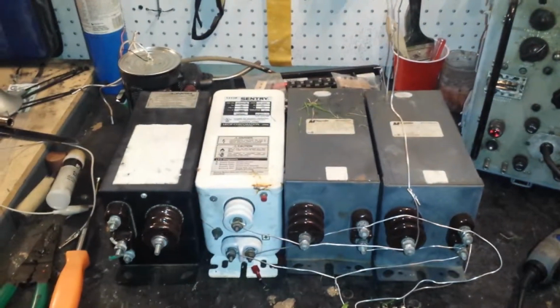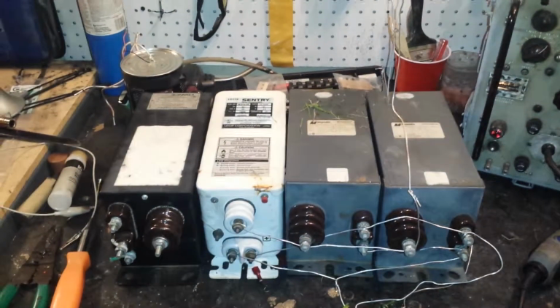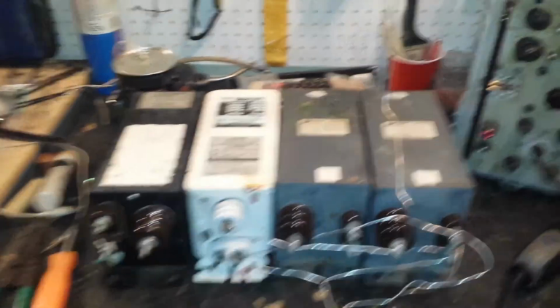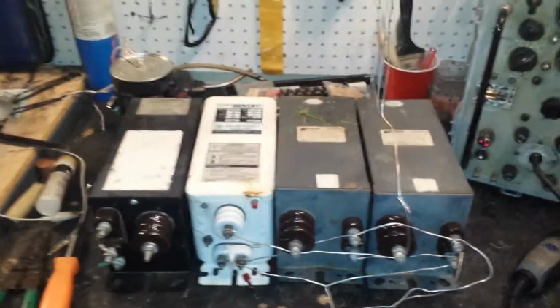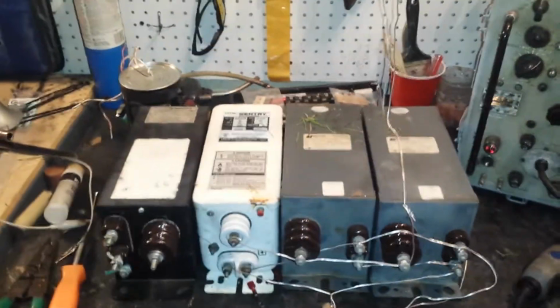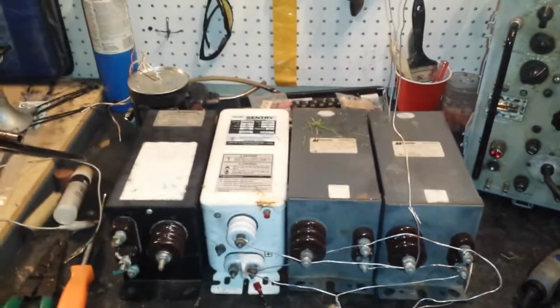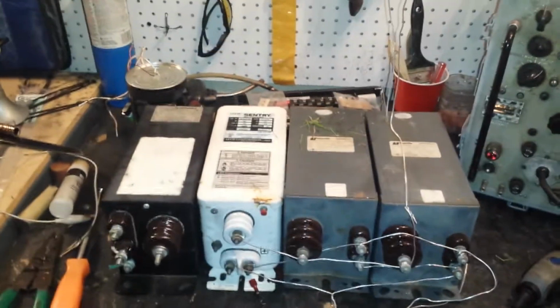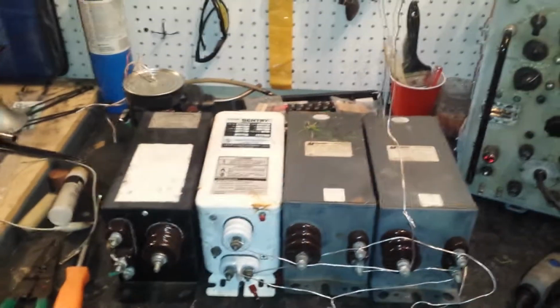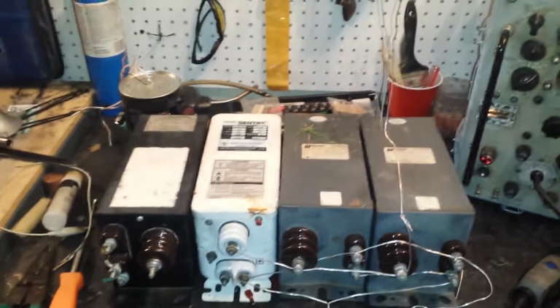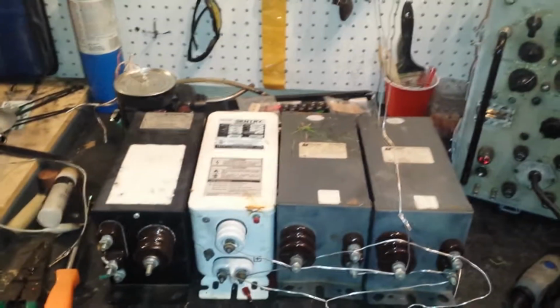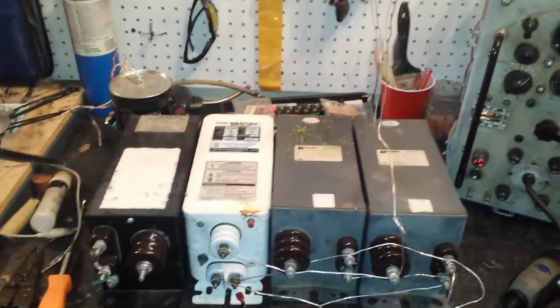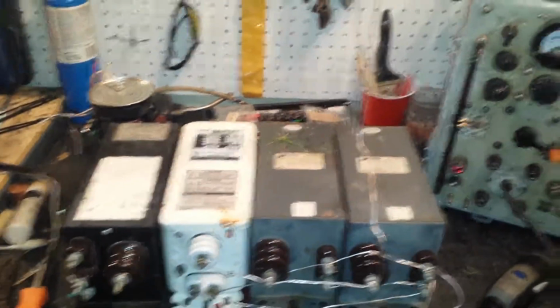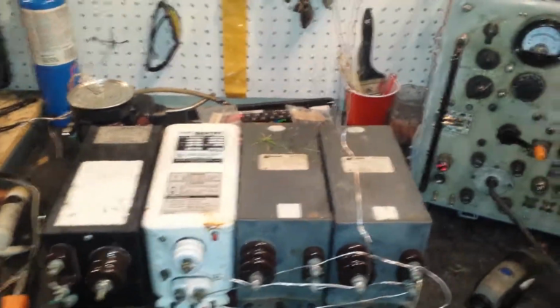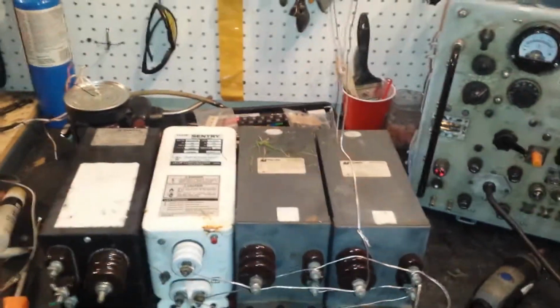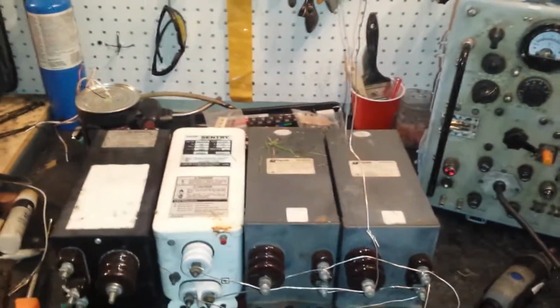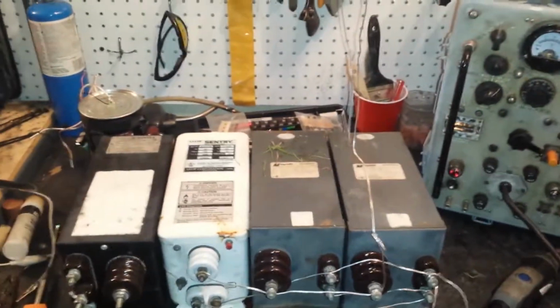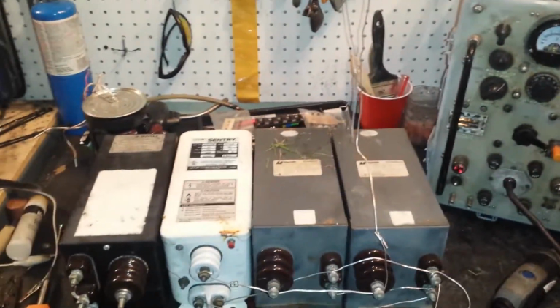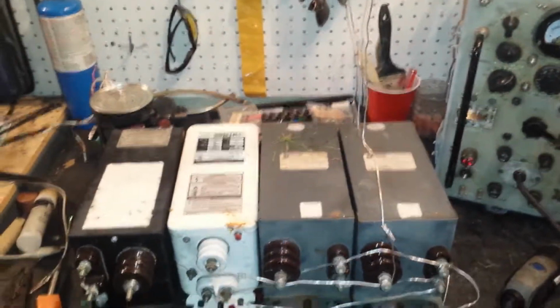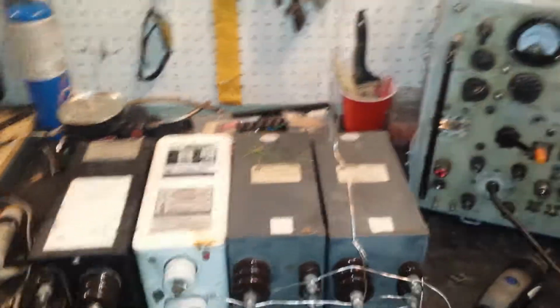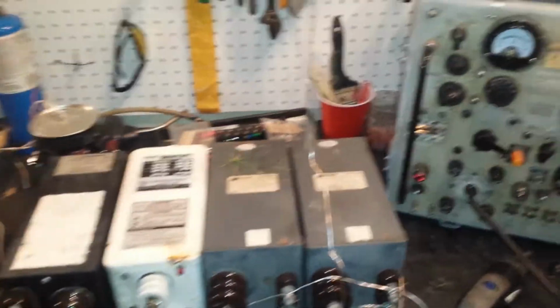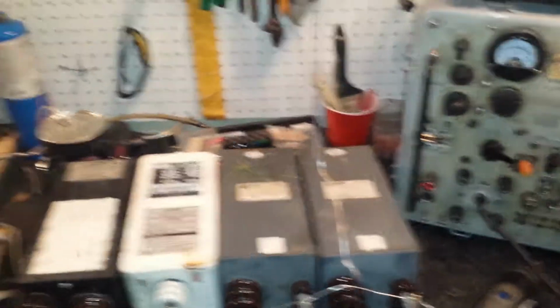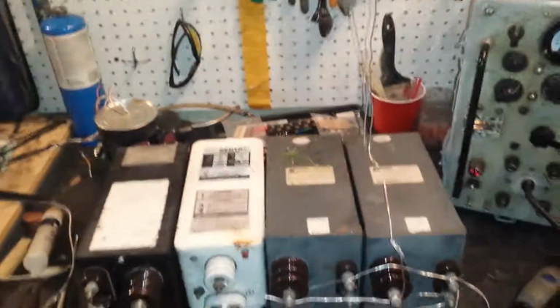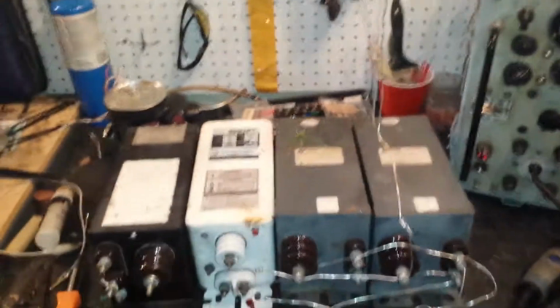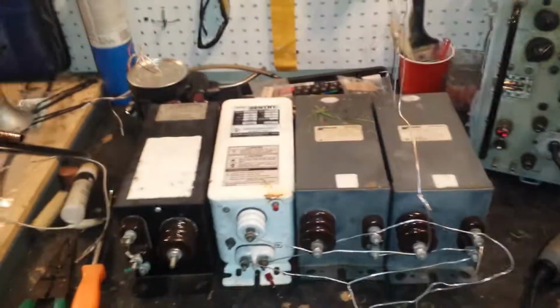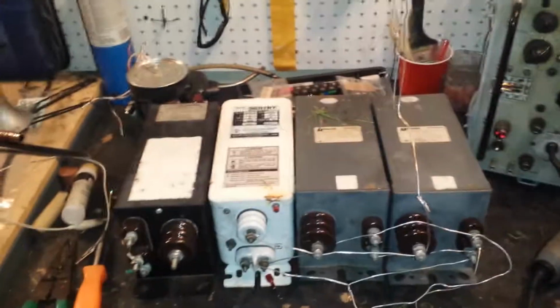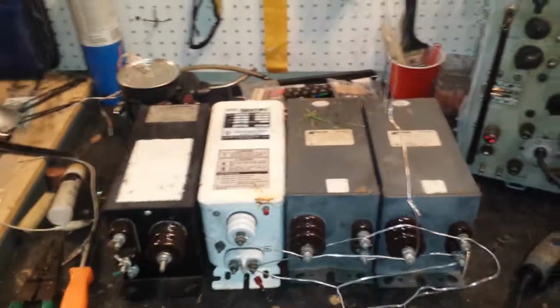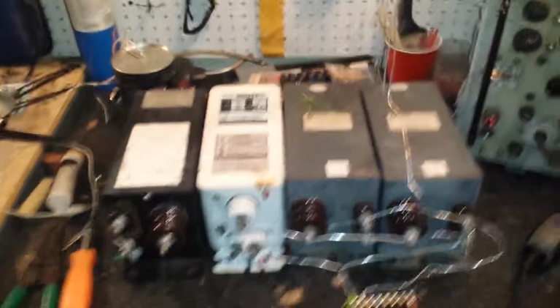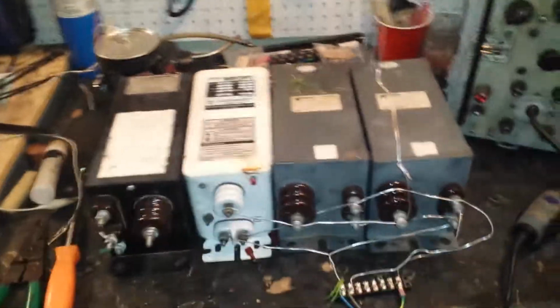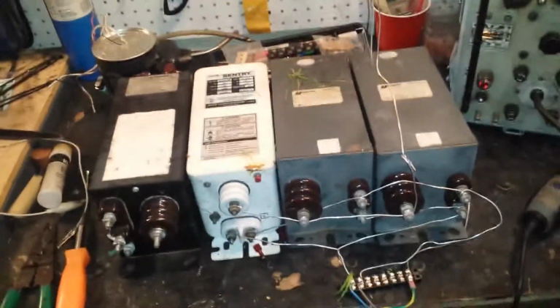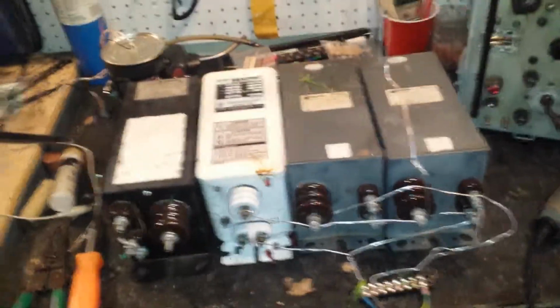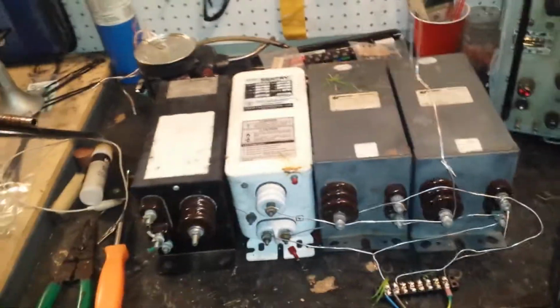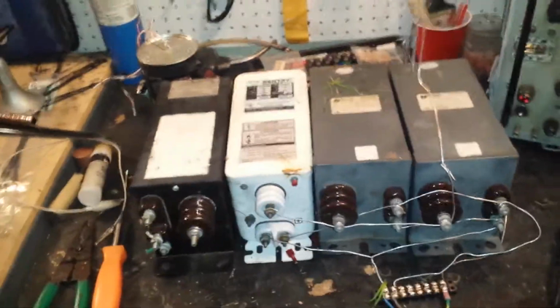Hey guys, RbWGVadam here at KG5IWQ, here with some really cool stuff.